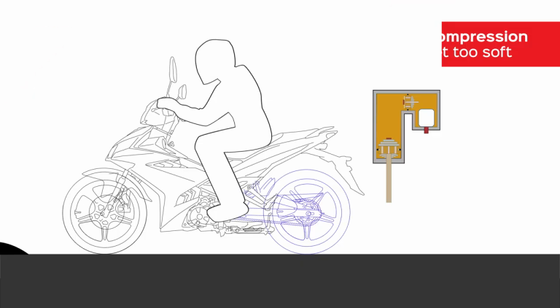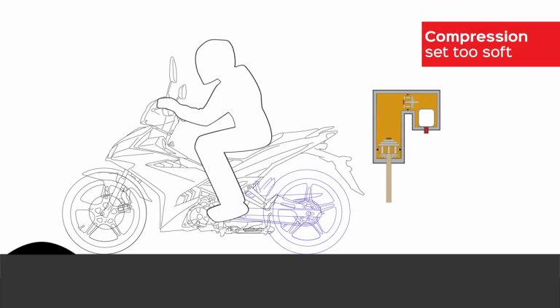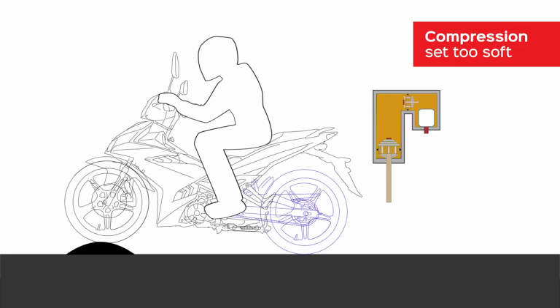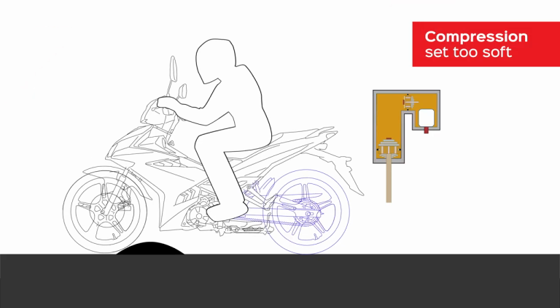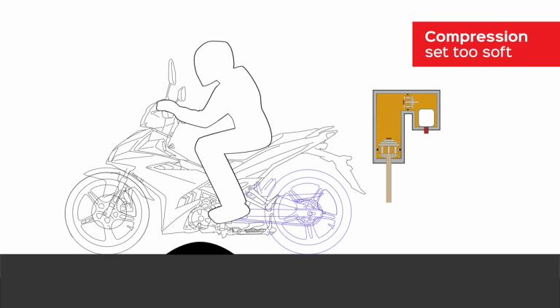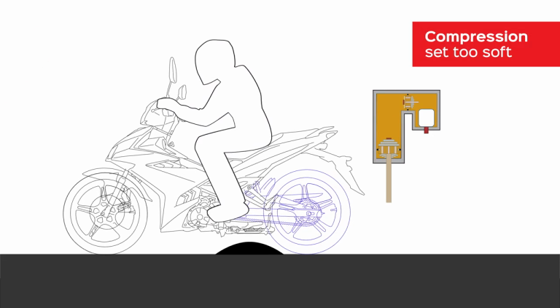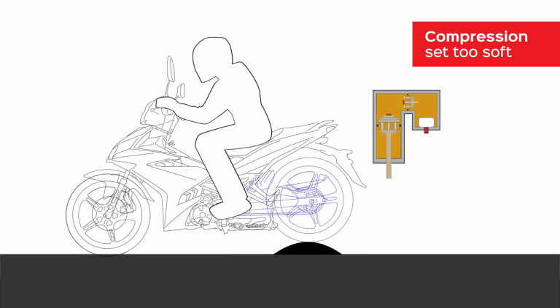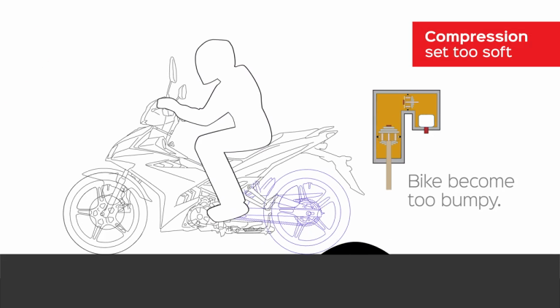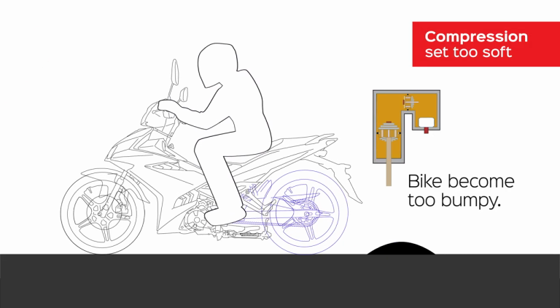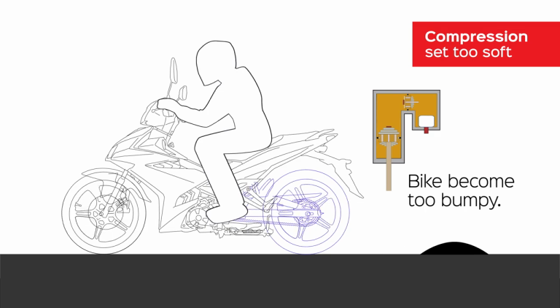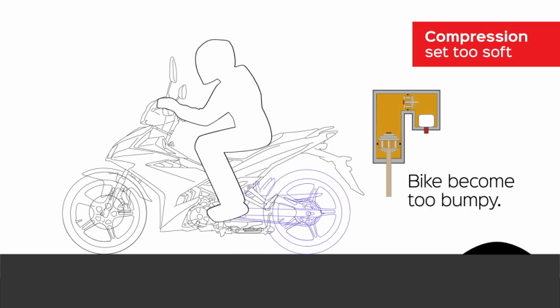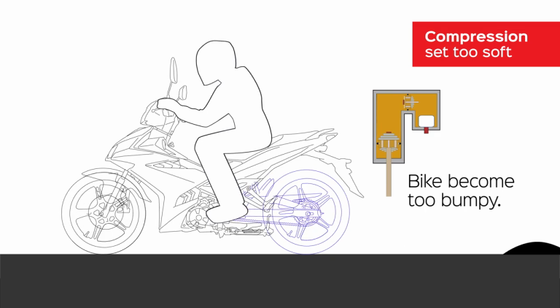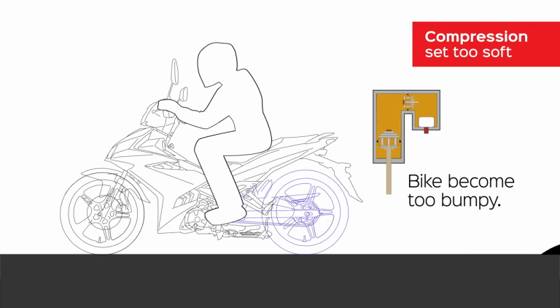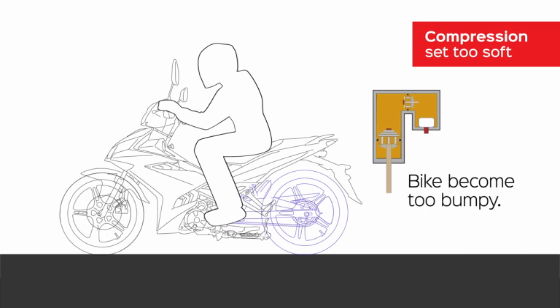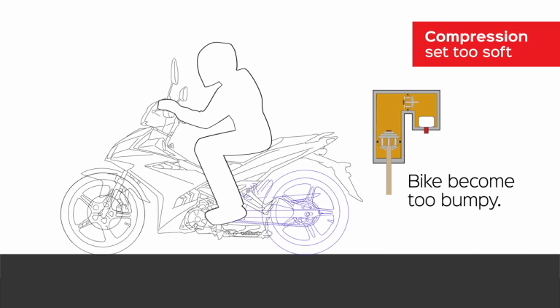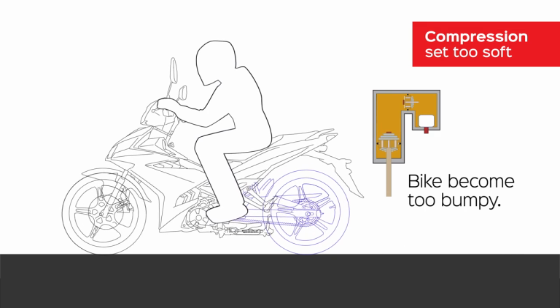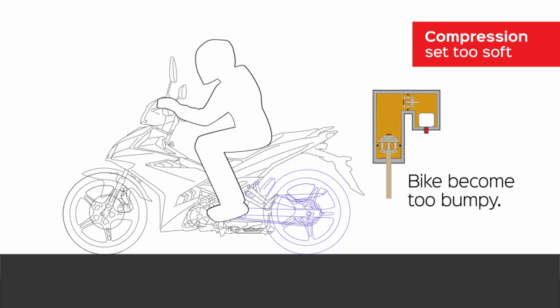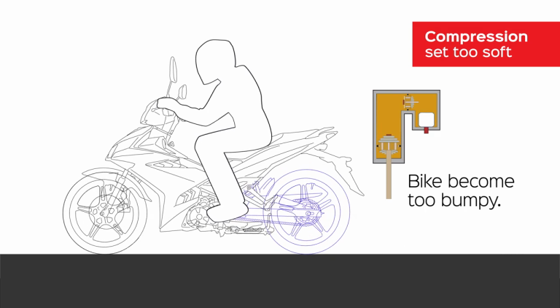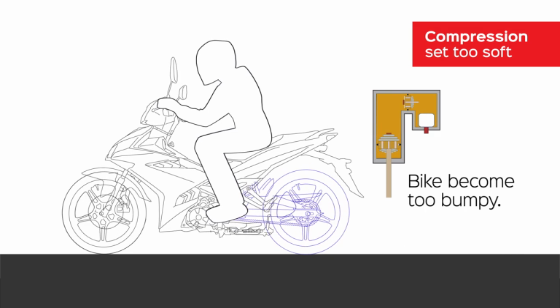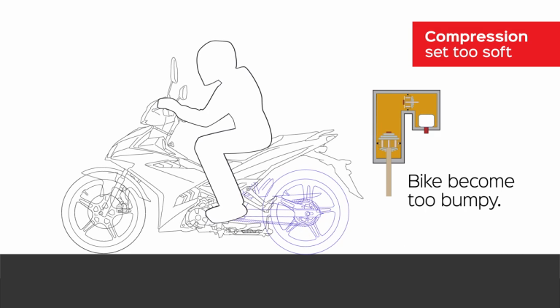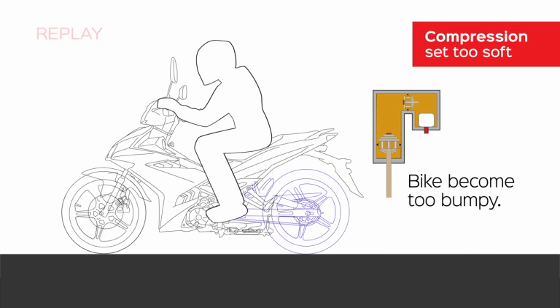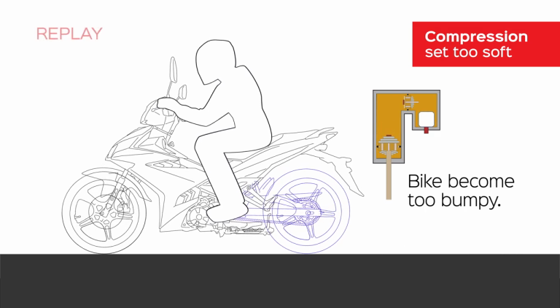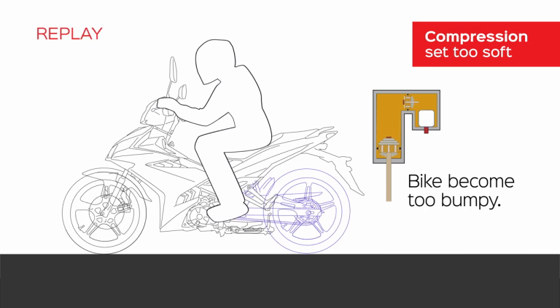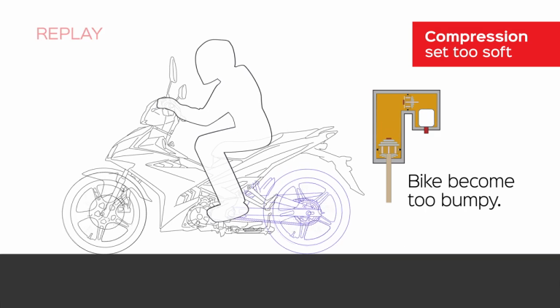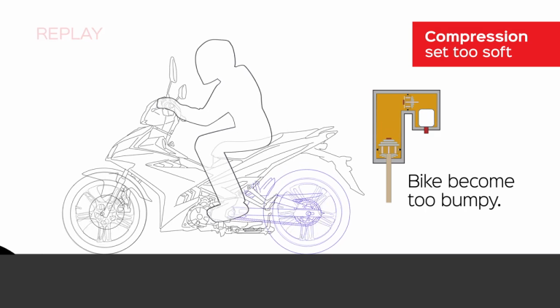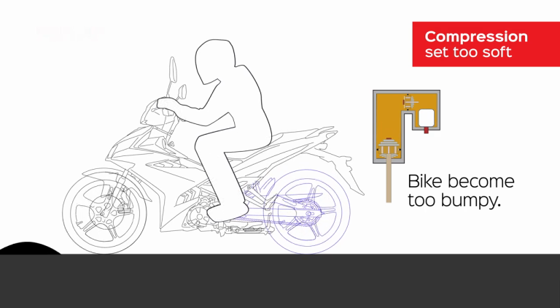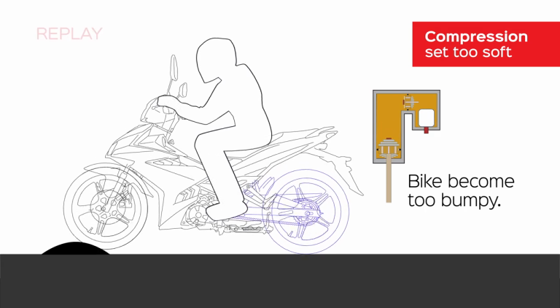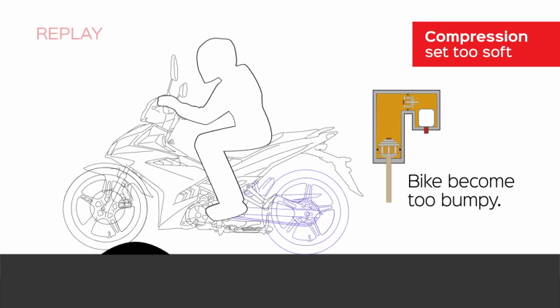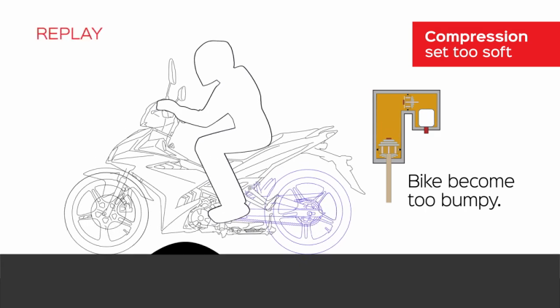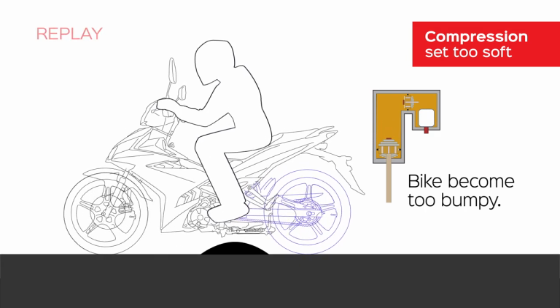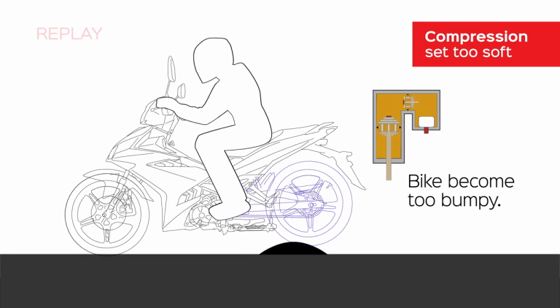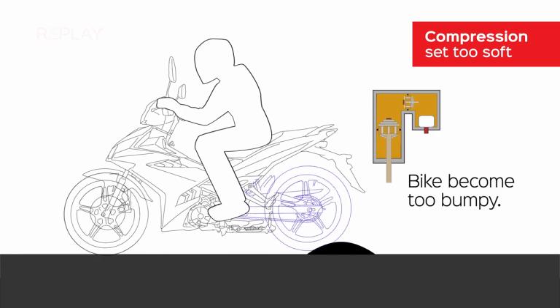If it is too soft, the suspension will be compressed too much by the motorcycle's weight transfer over the bump.